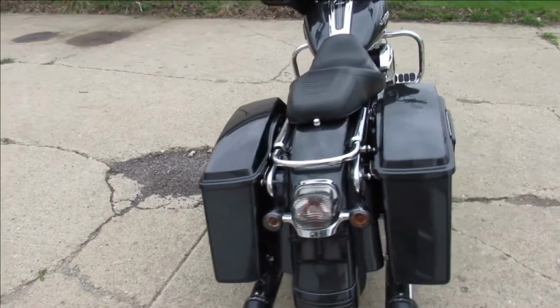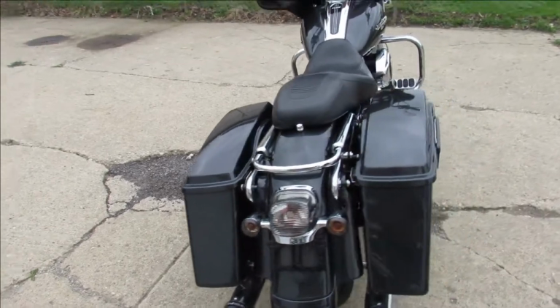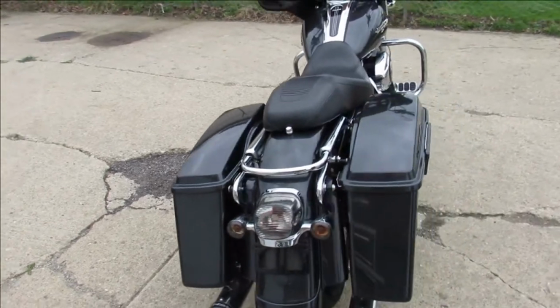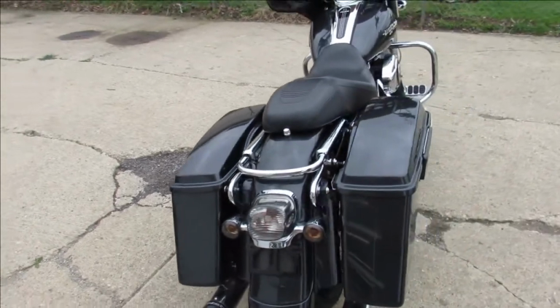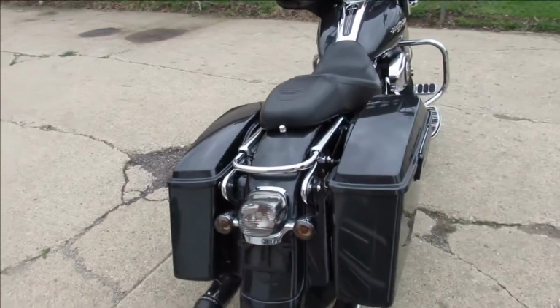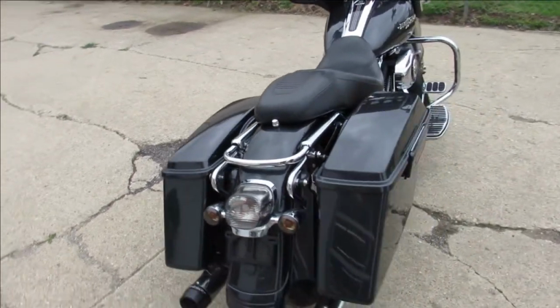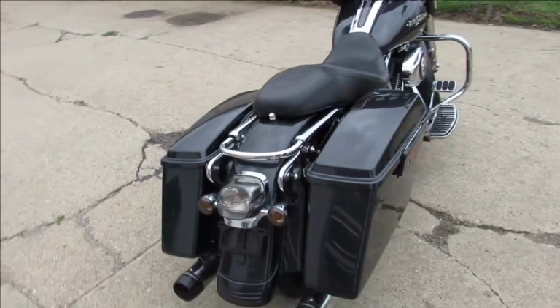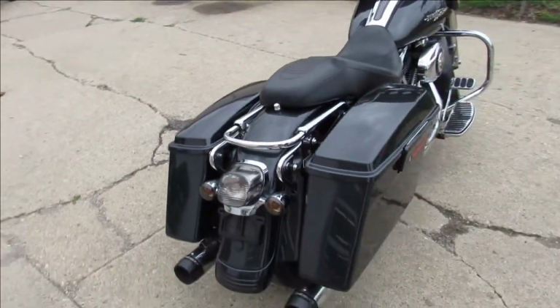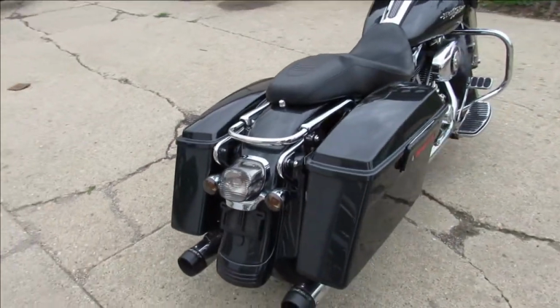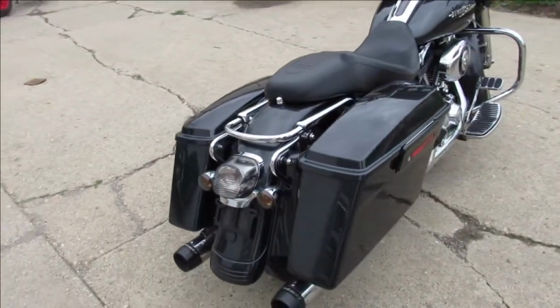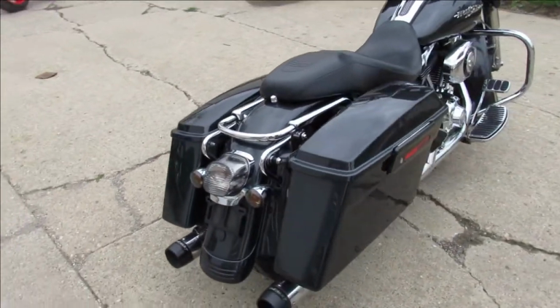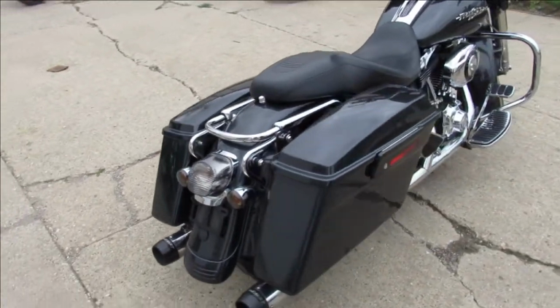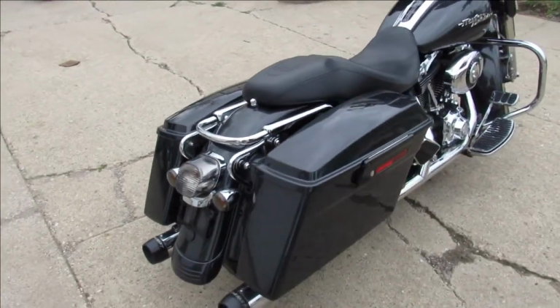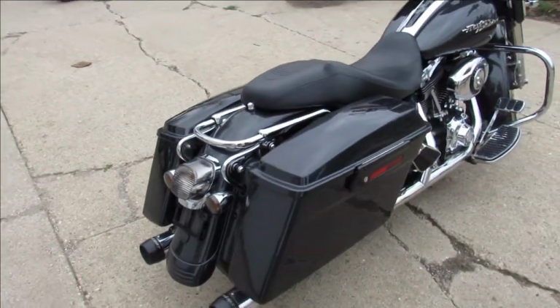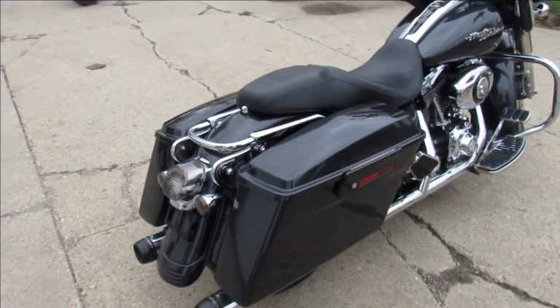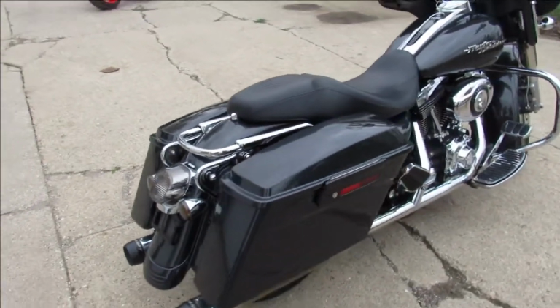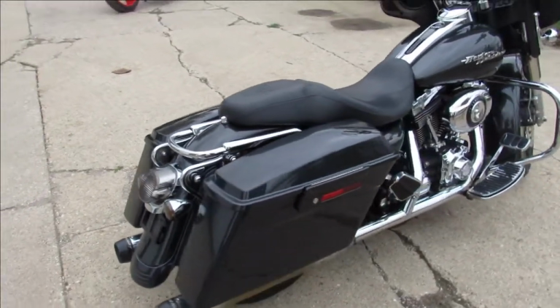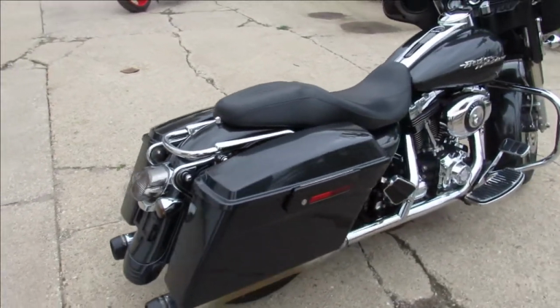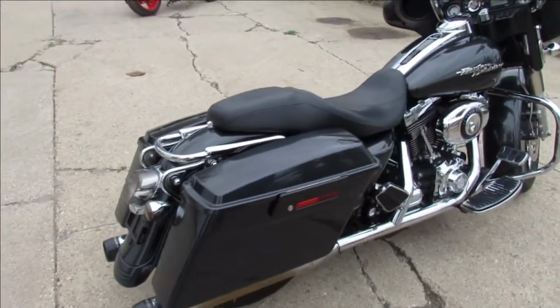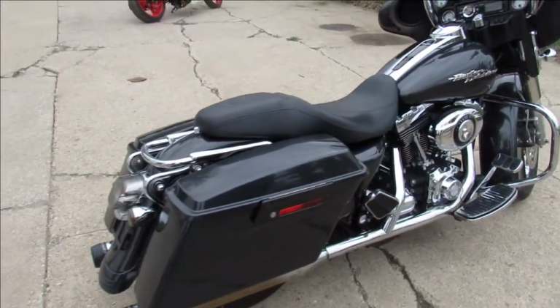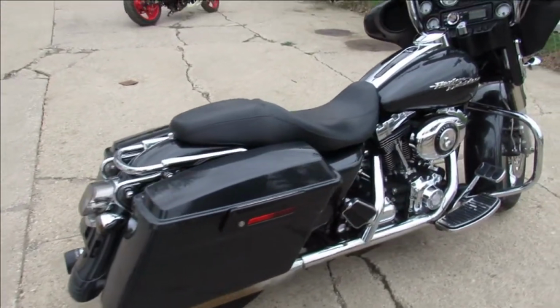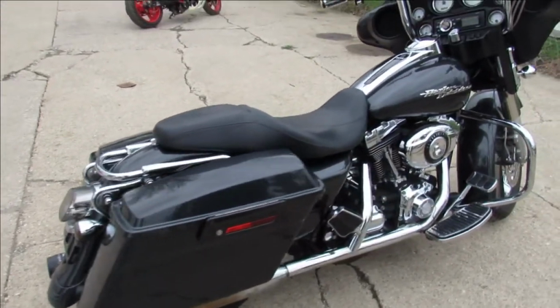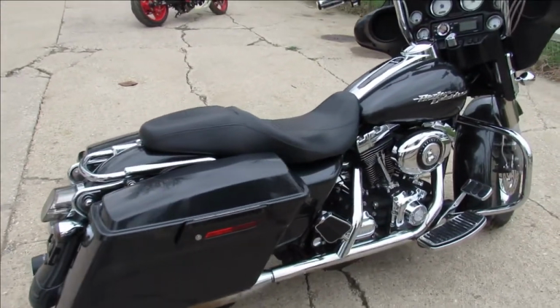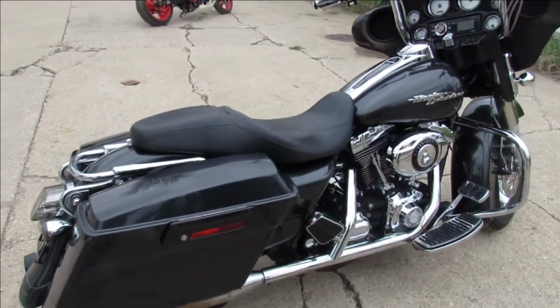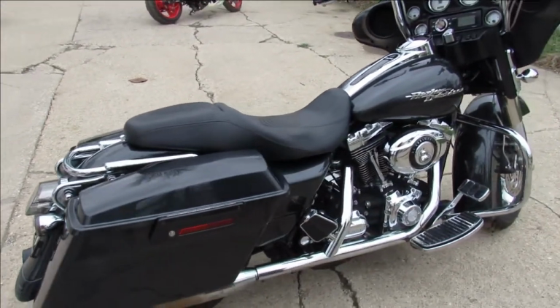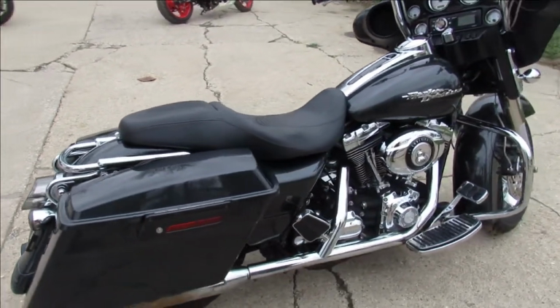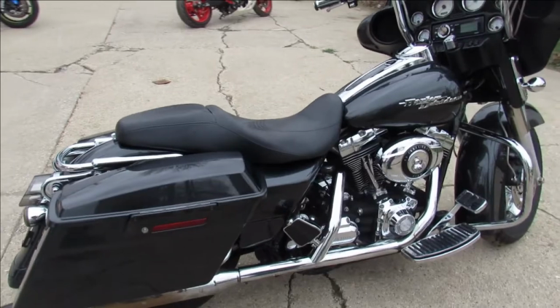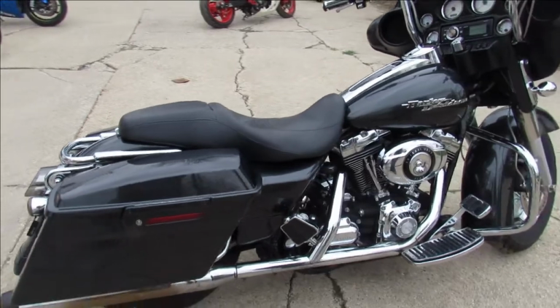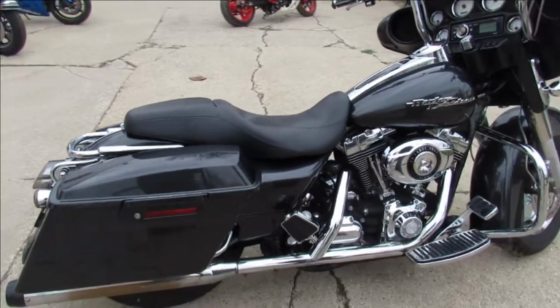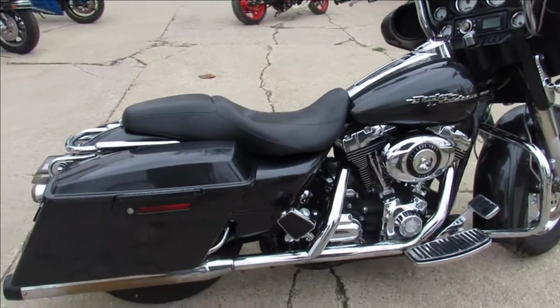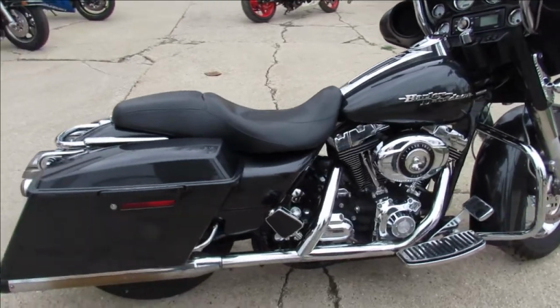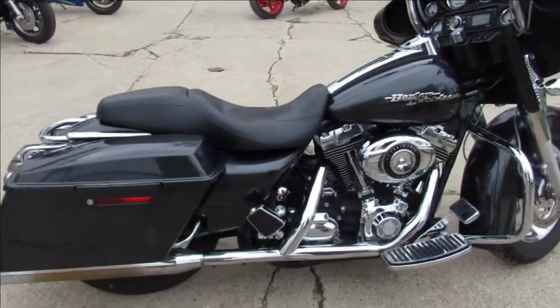It's got chrome wheels, mini ape hangers, tons of chrome, and Reinhardt dual exhaust that sounds great.